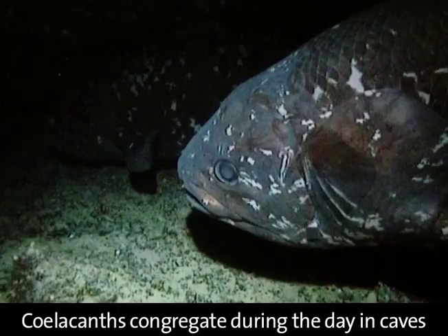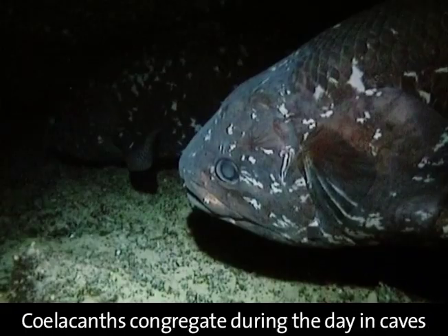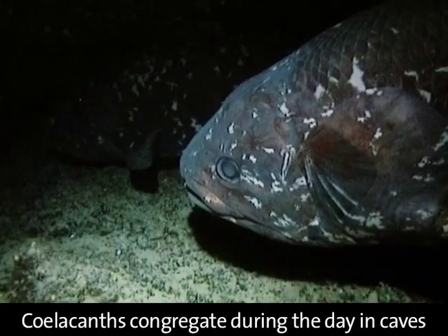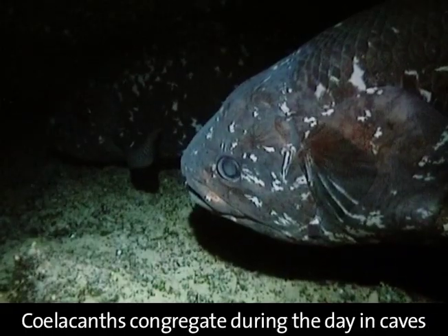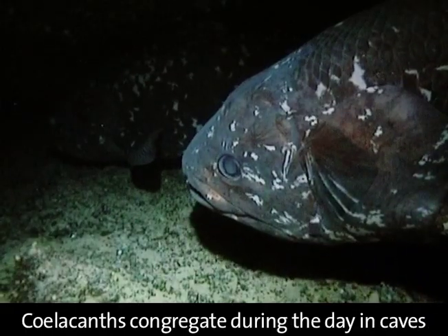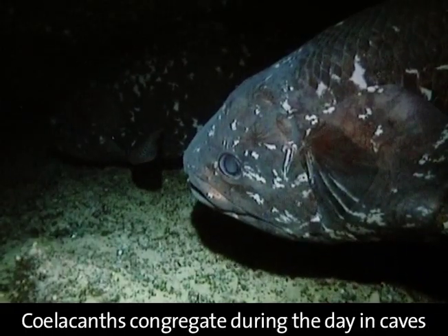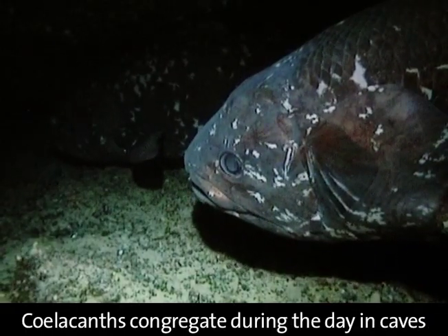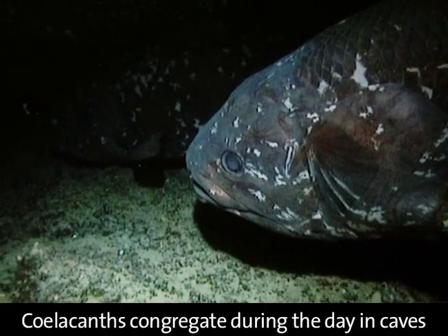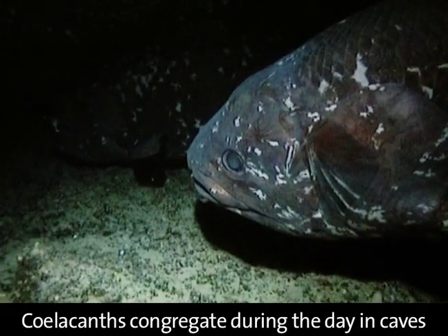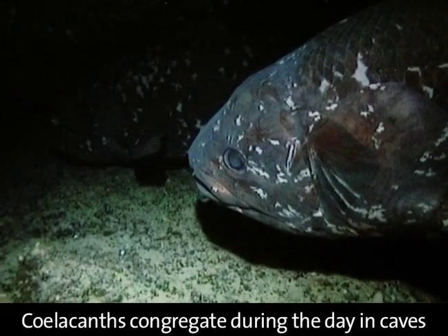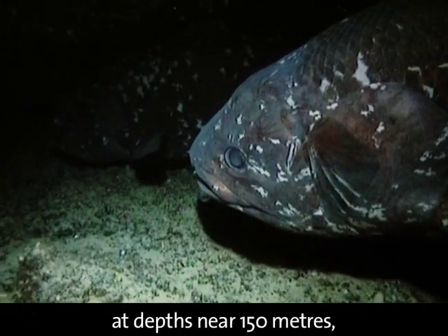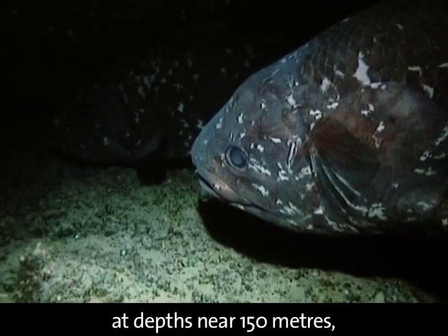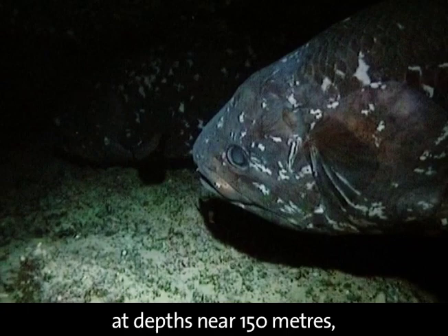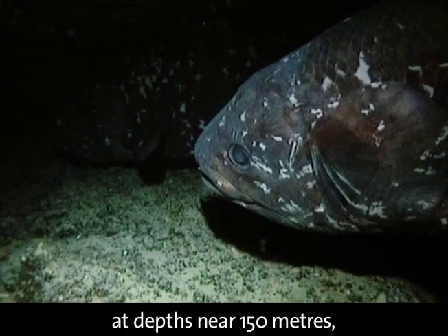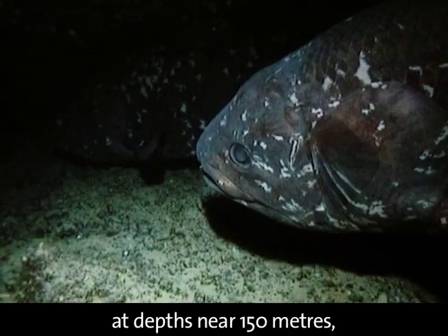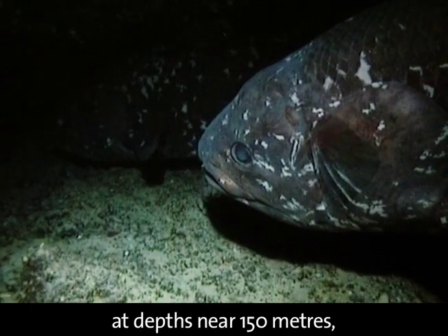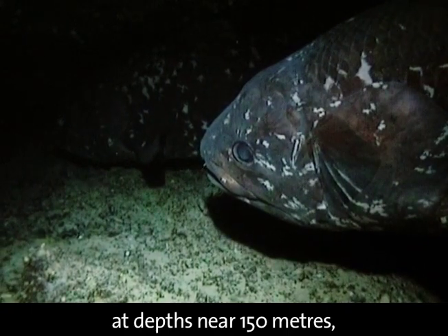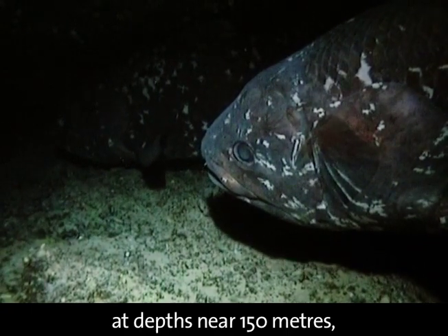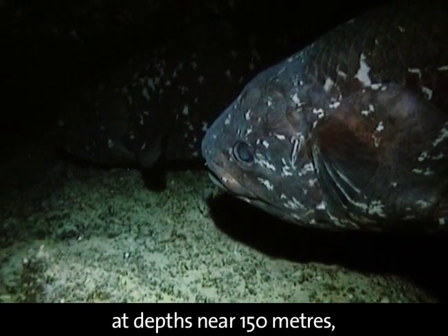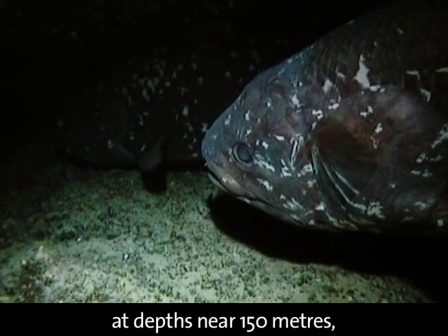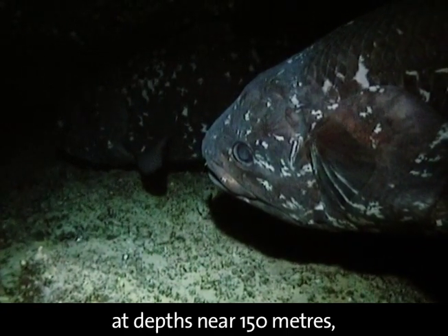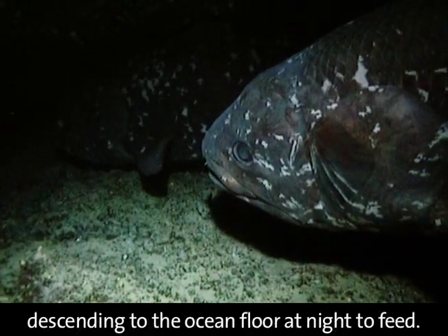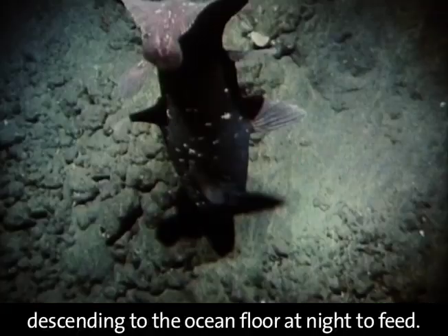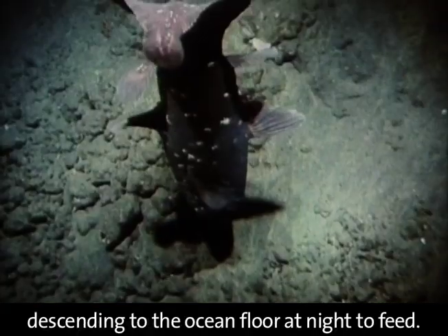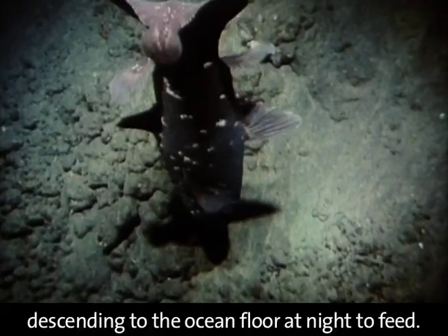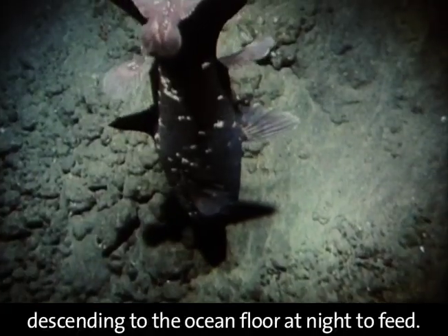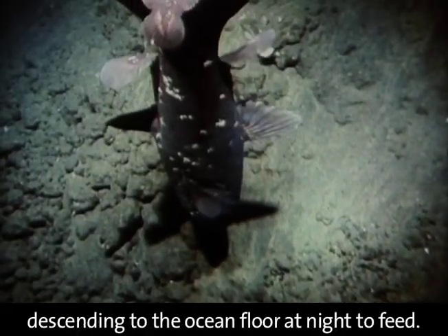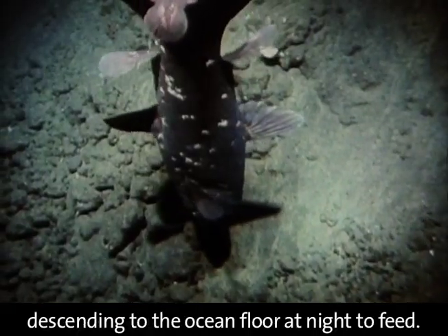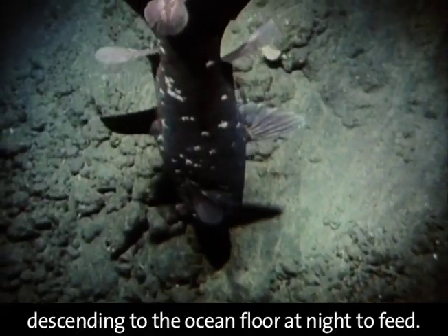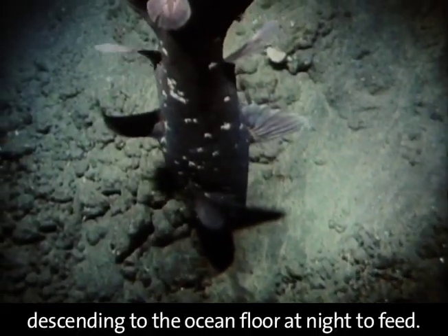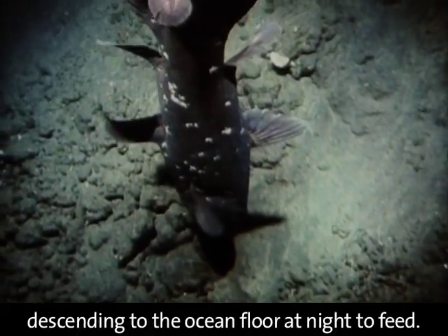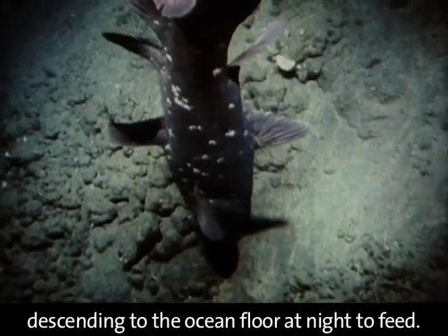Coelacanths congregate during the day in caves at depths near 150 meters, descending to the ocean floor at night to feed.